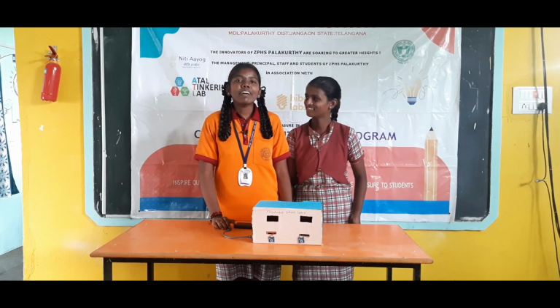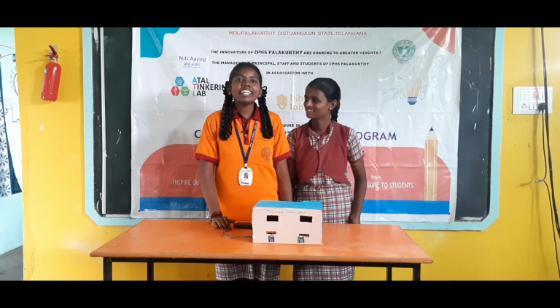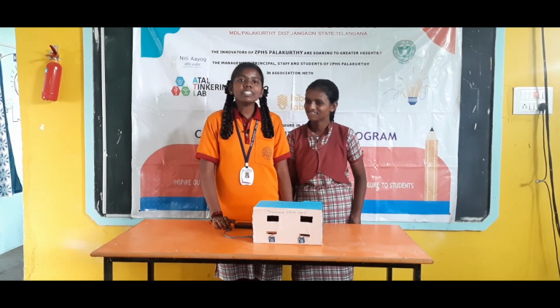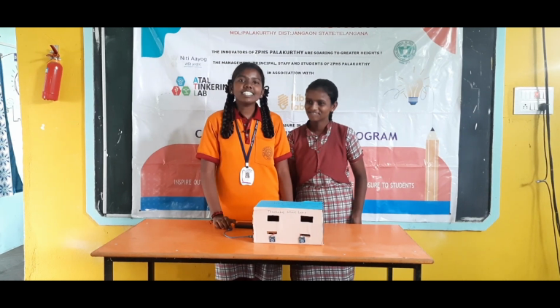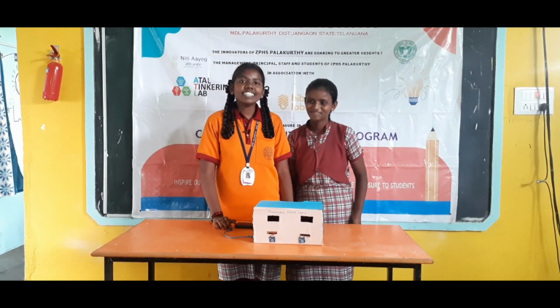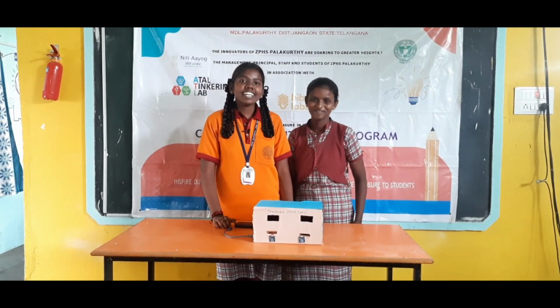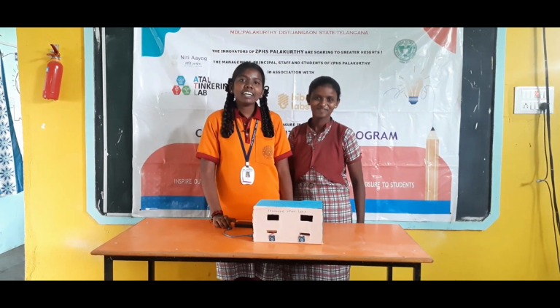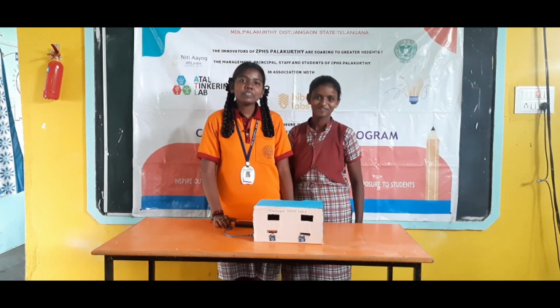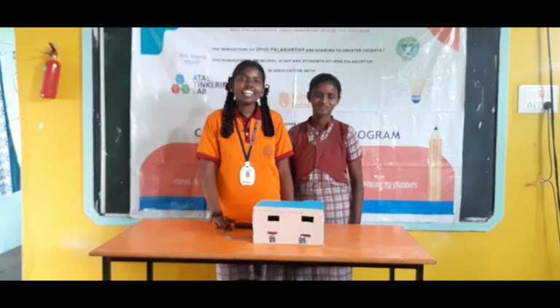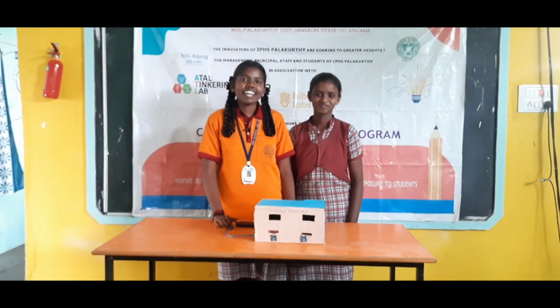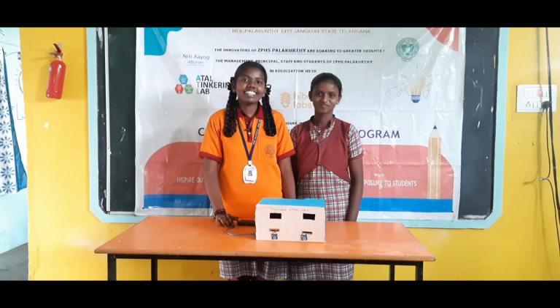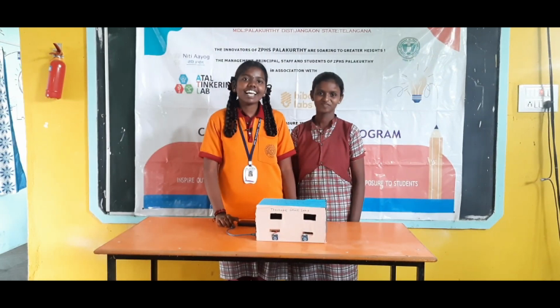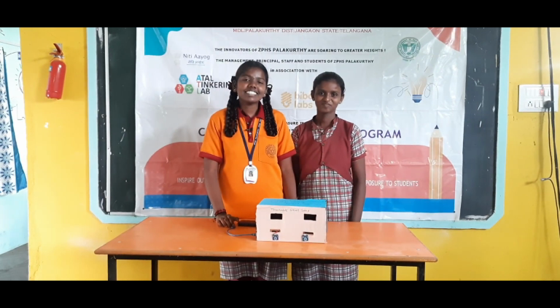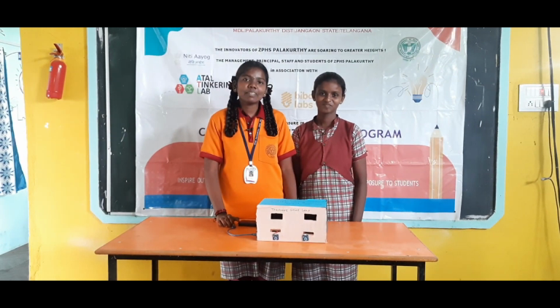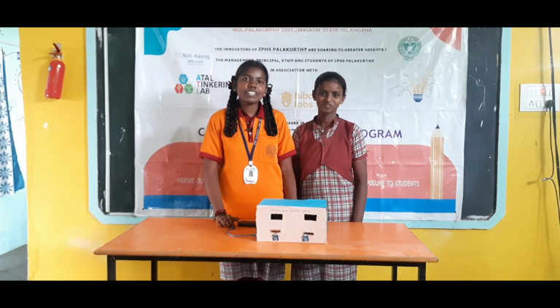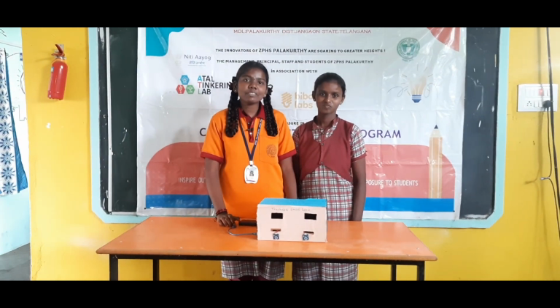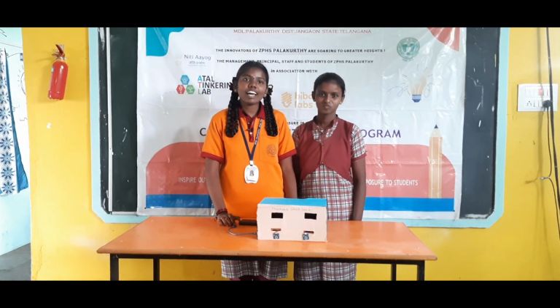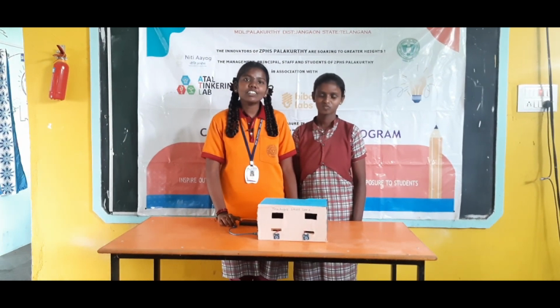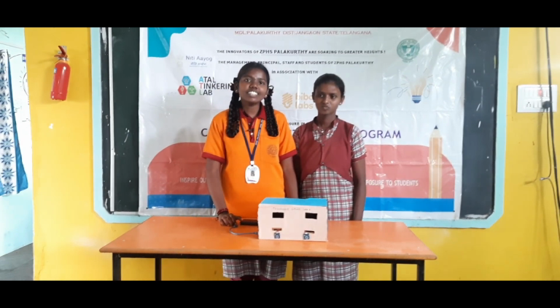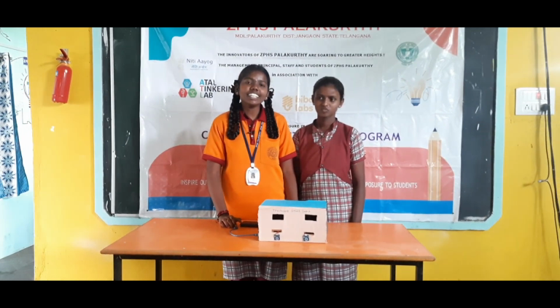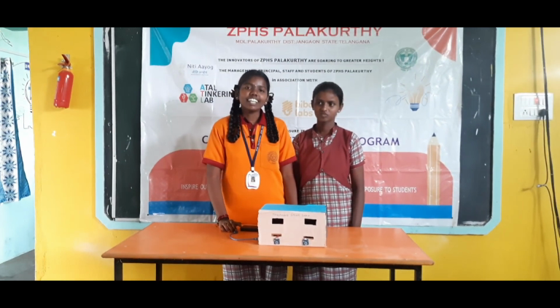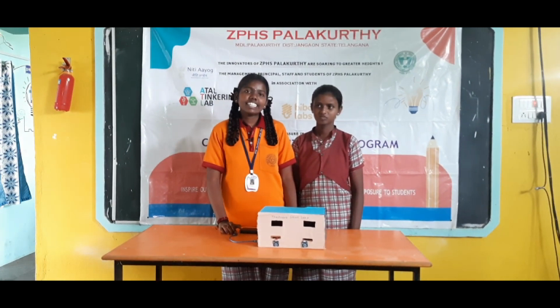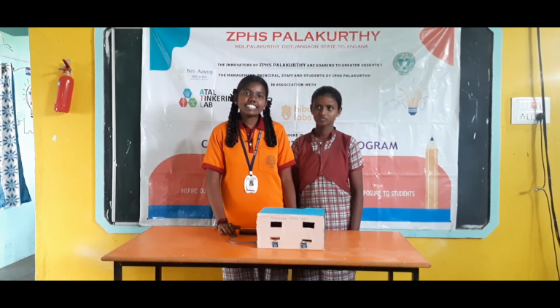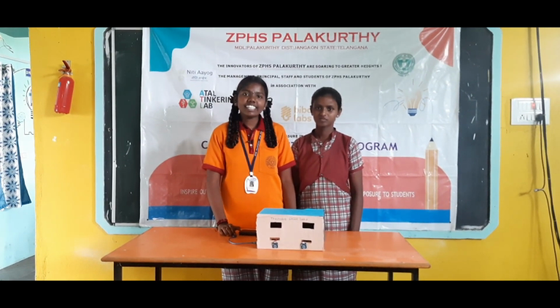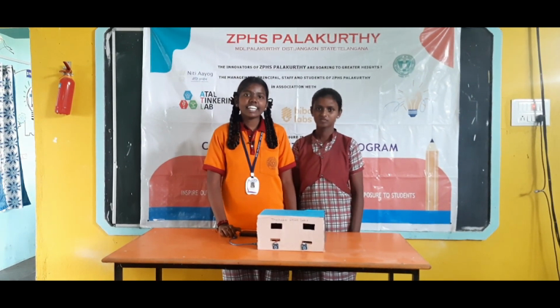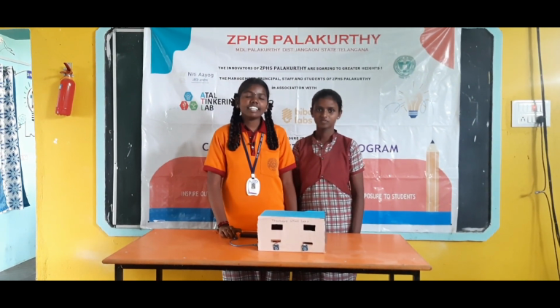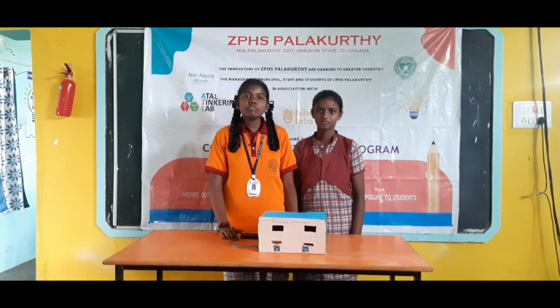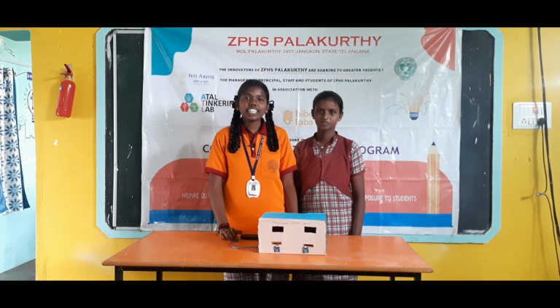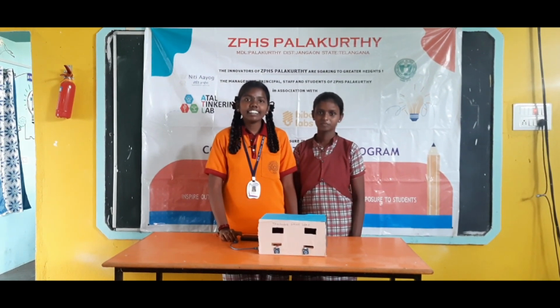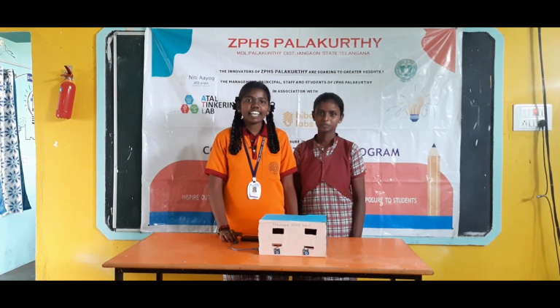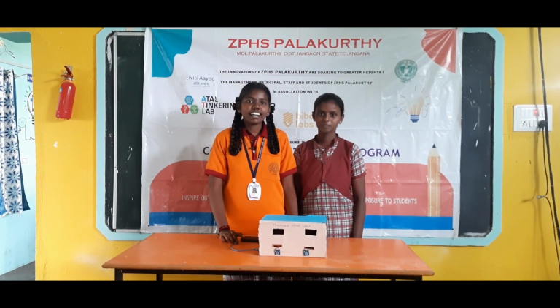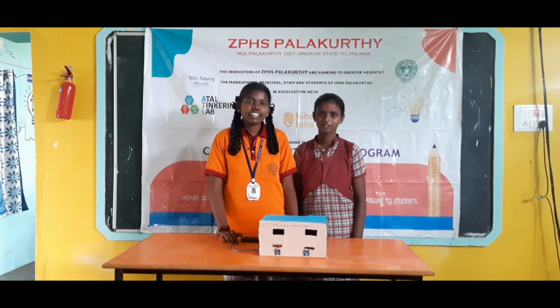My name is Rishanana. I am studying in ZPHS Palakurthy, District Jangaon, State Telangana.